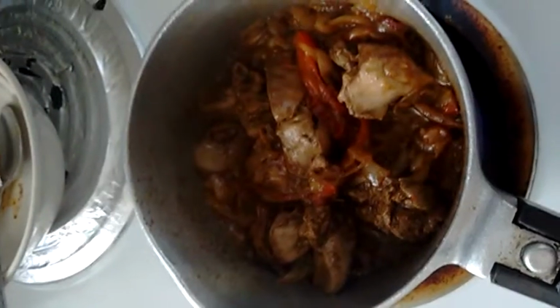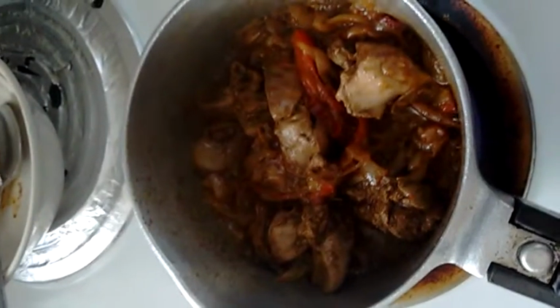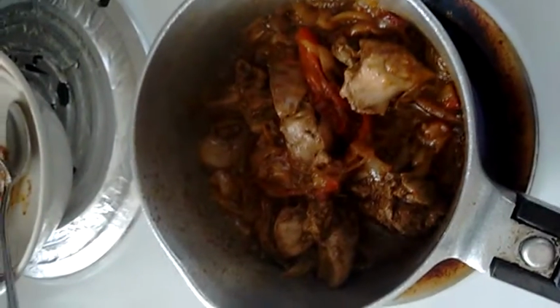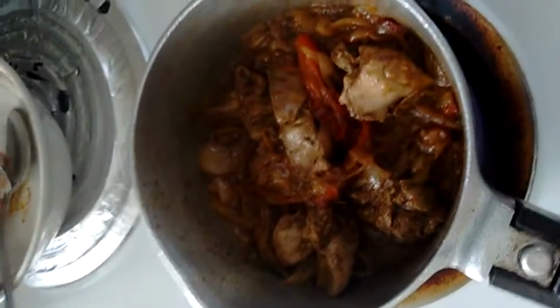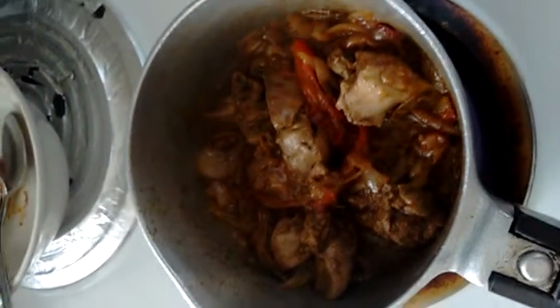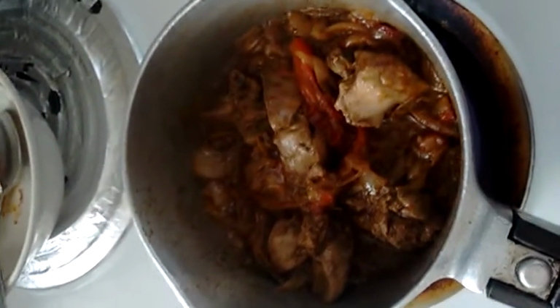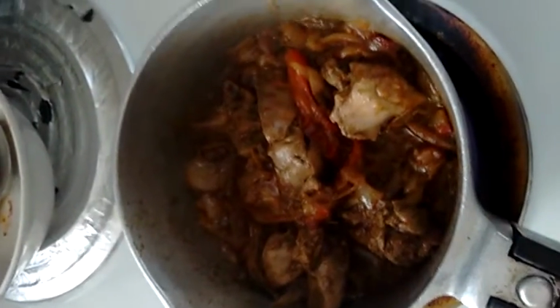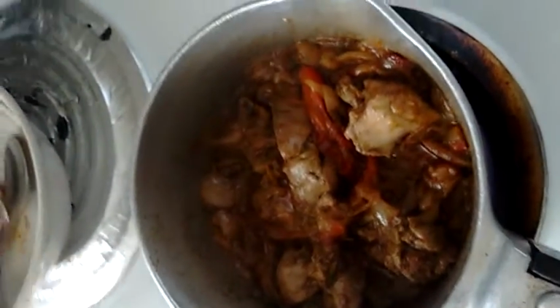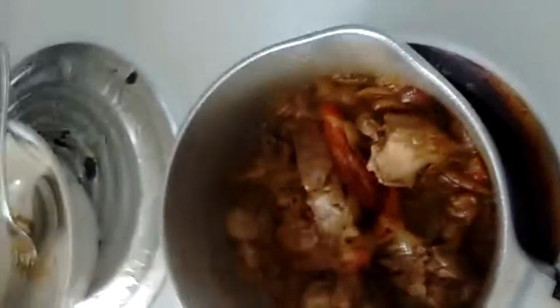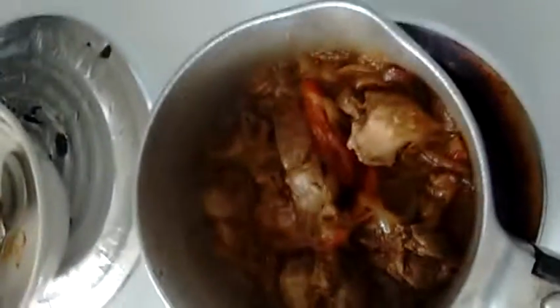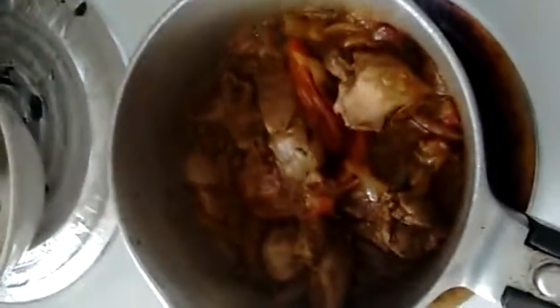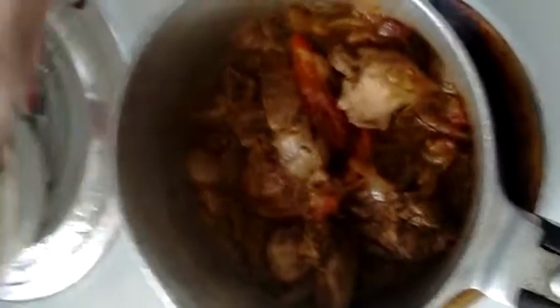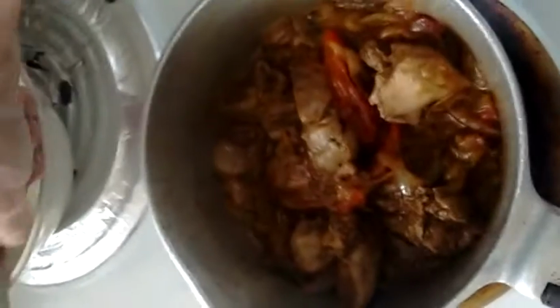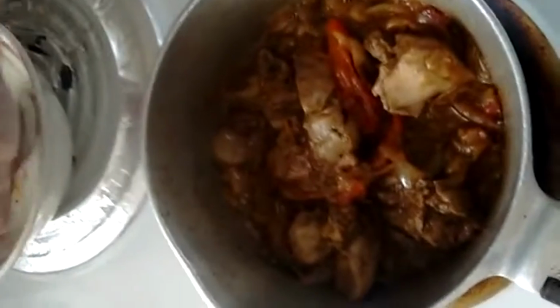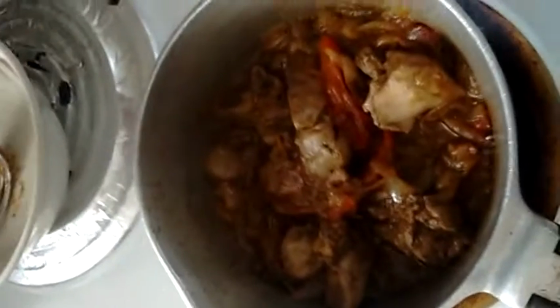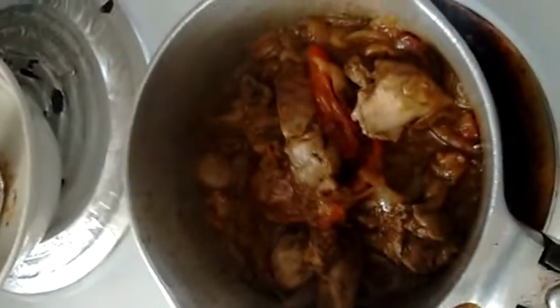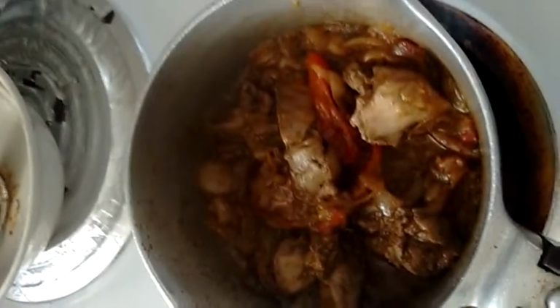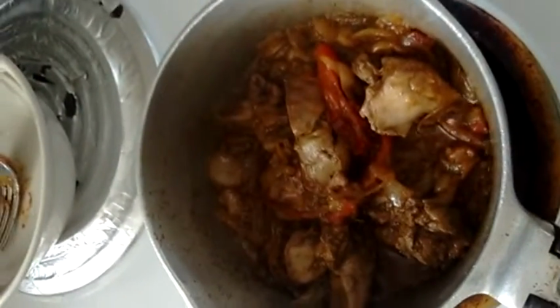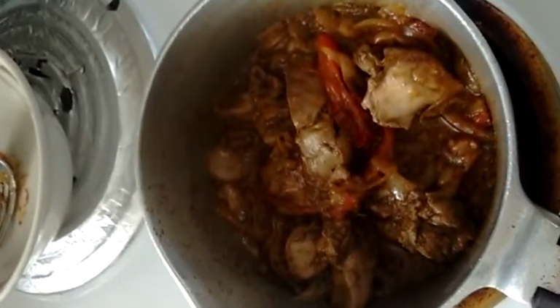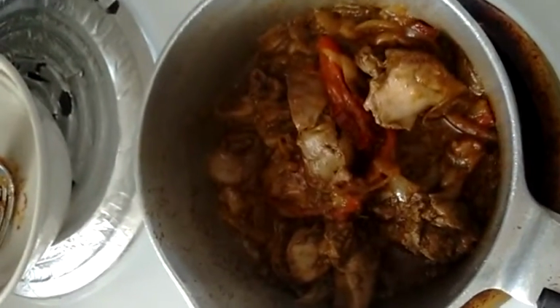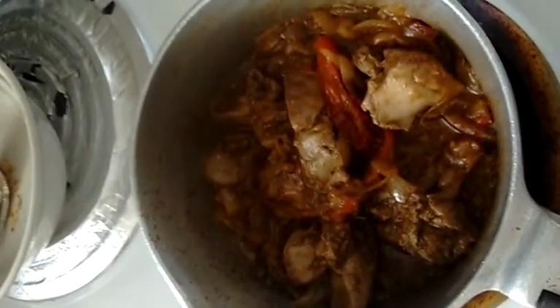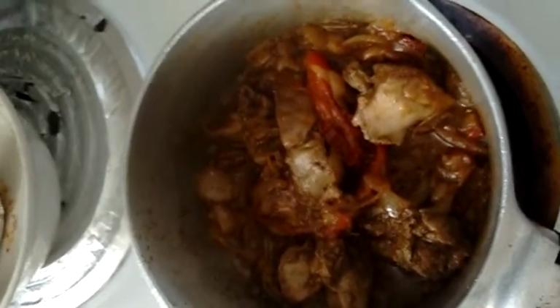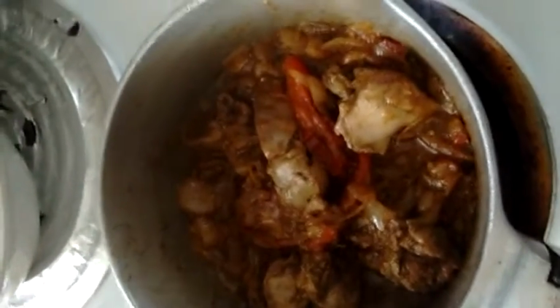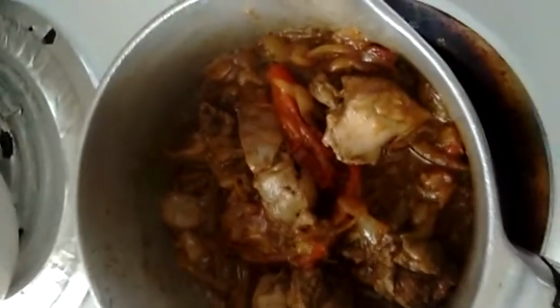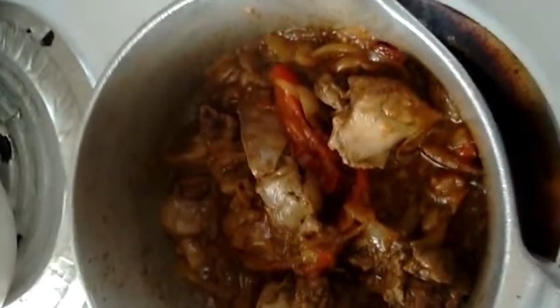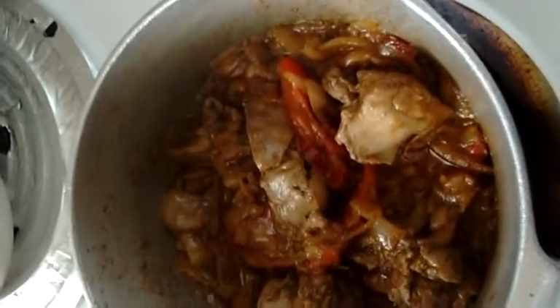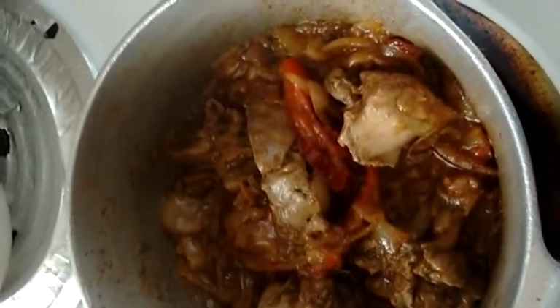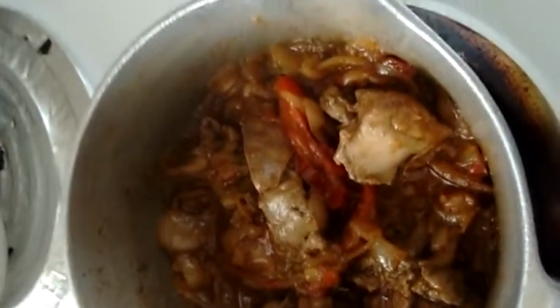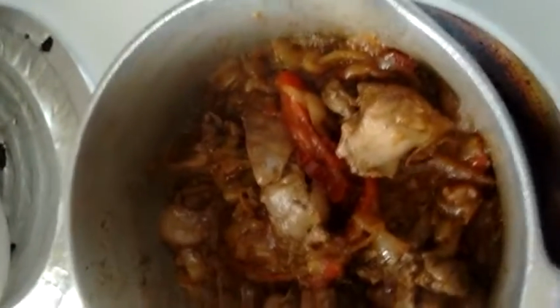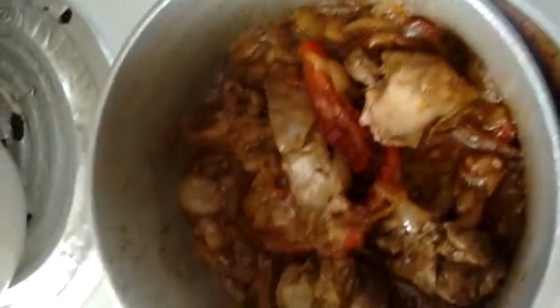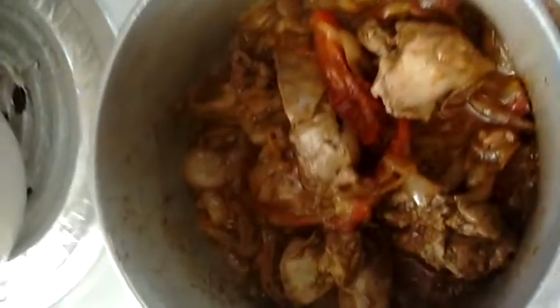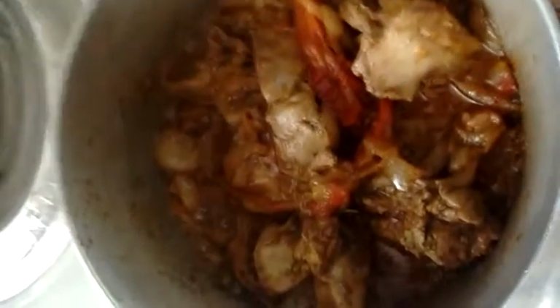Looking good. I'm going to put in three tablespoons of tomato sauce.